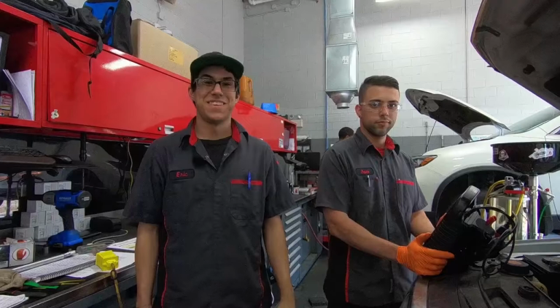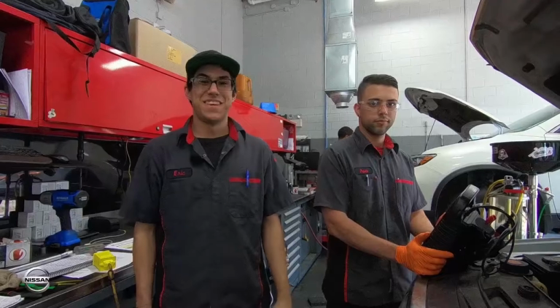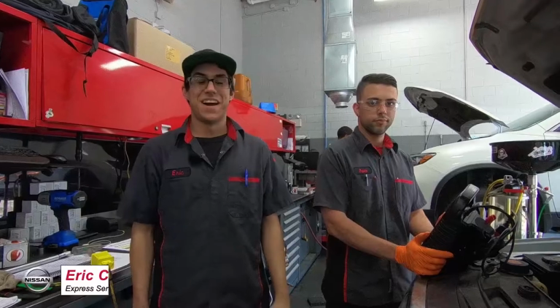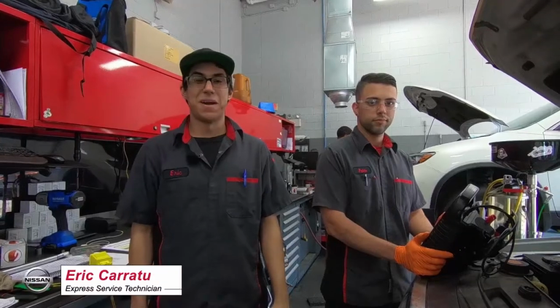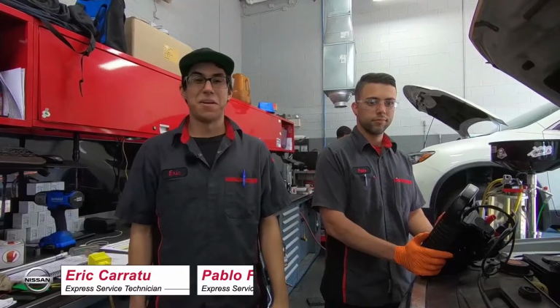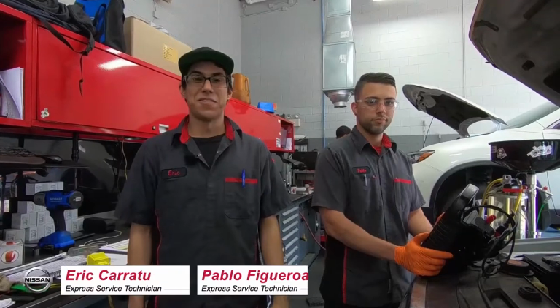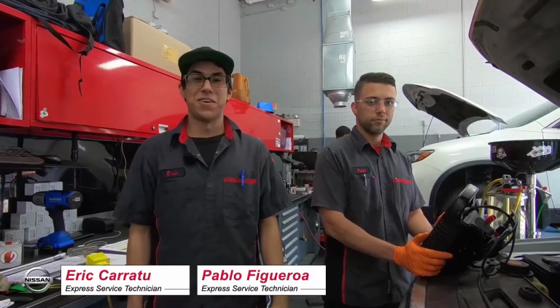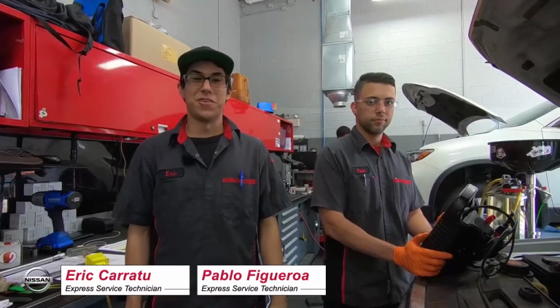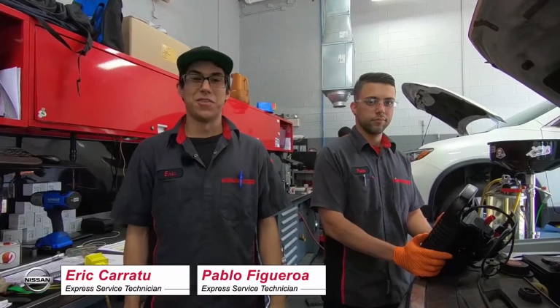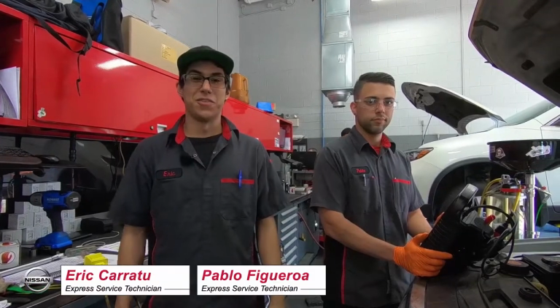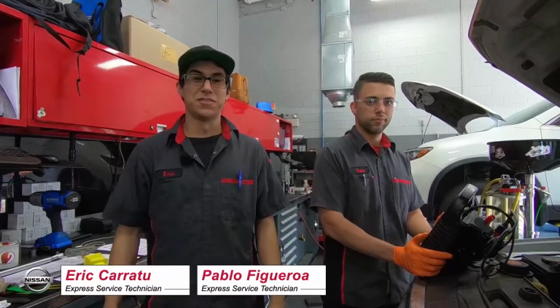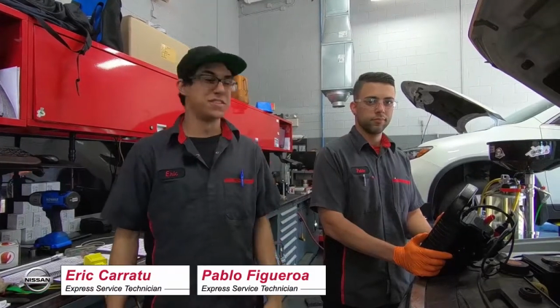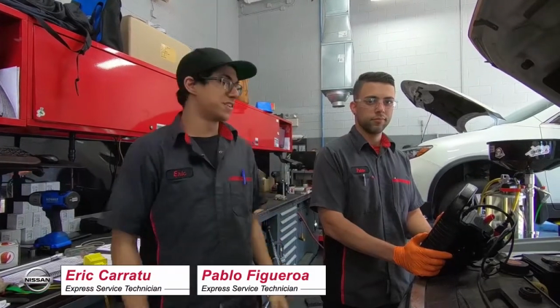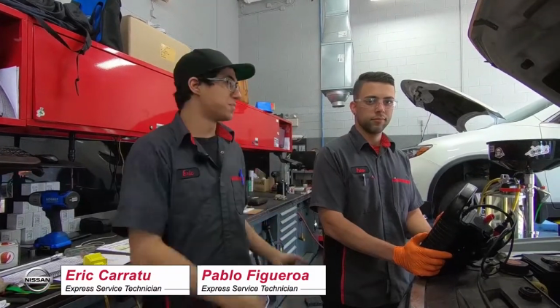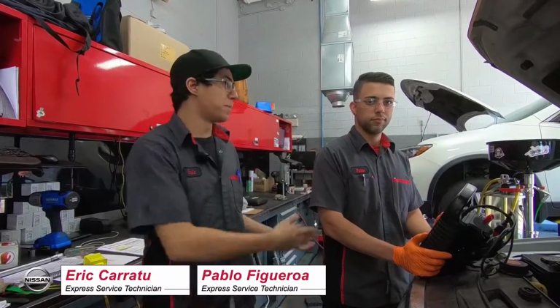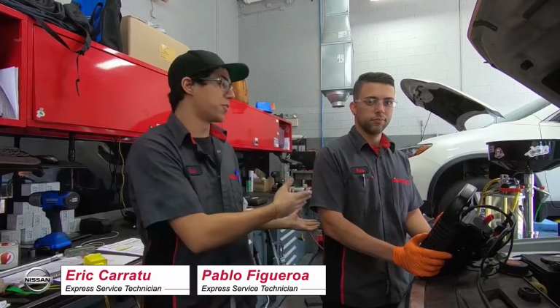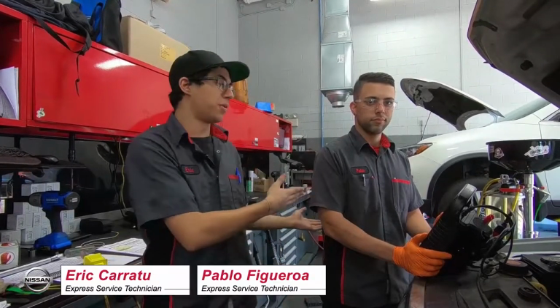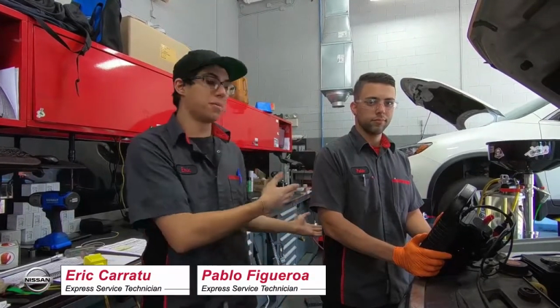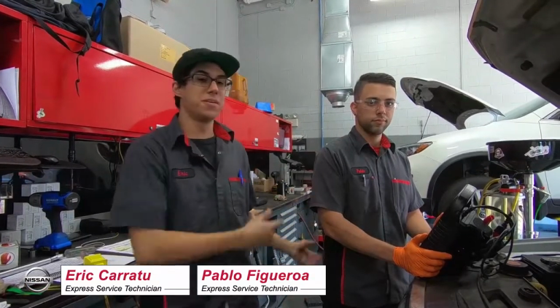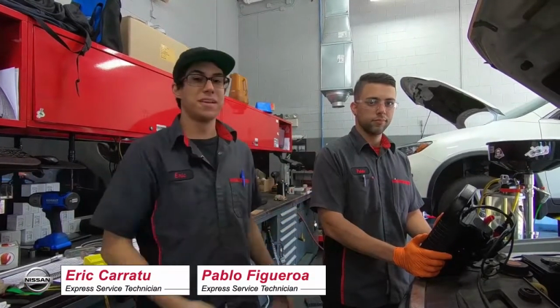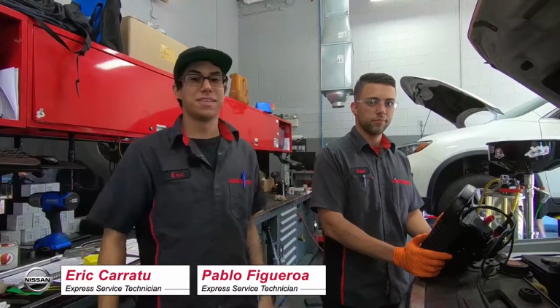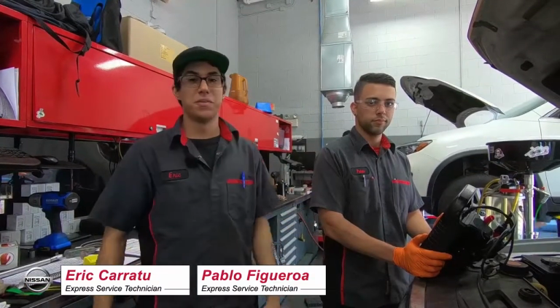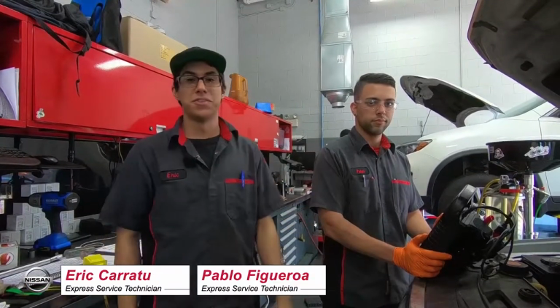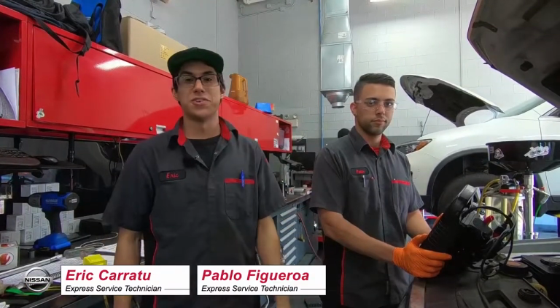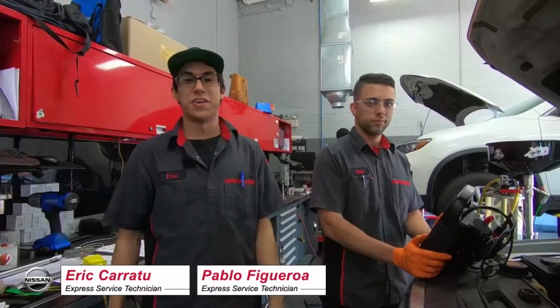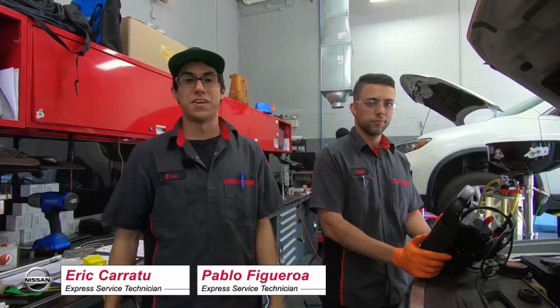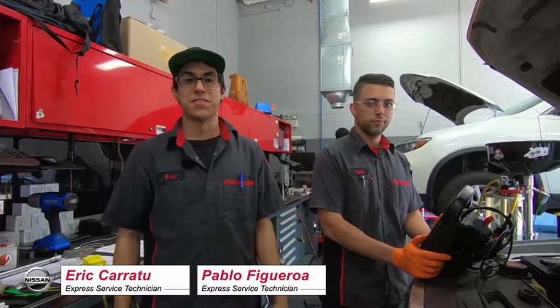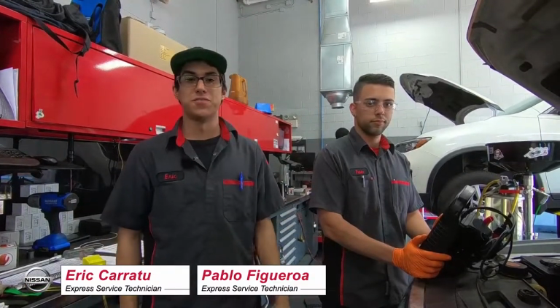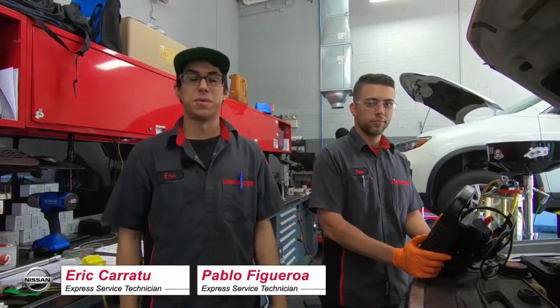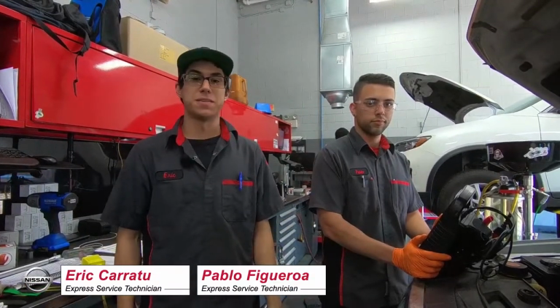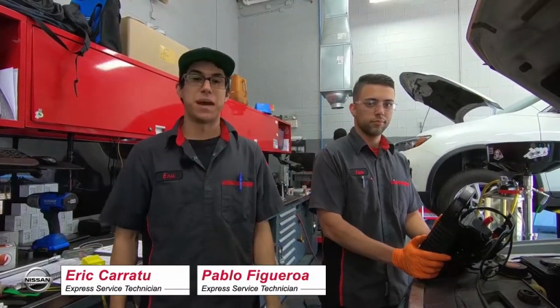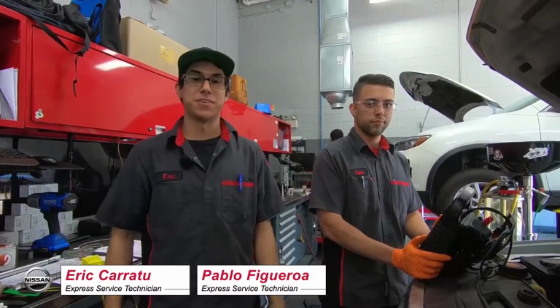Hi, I'm Eric with Universal Nissan. This is my partner Pablo. Today we're going to show you how to replace a battery.